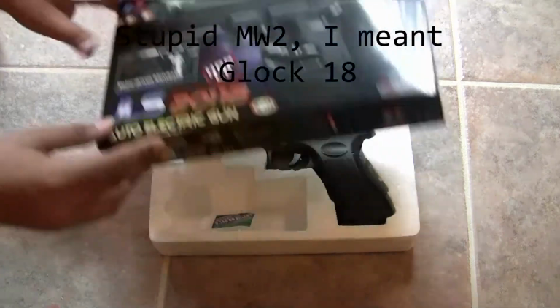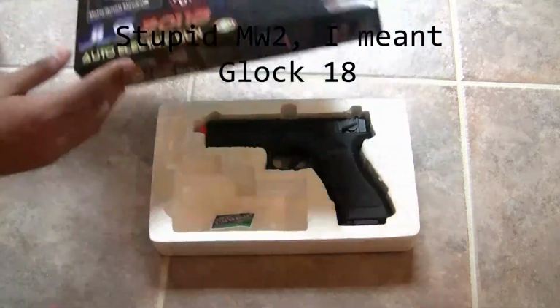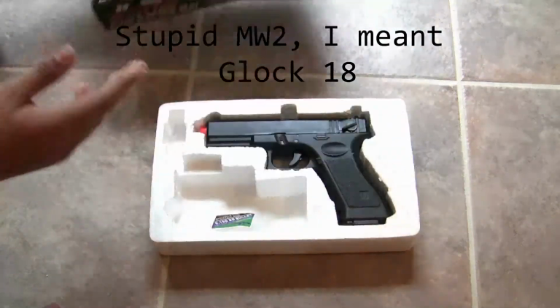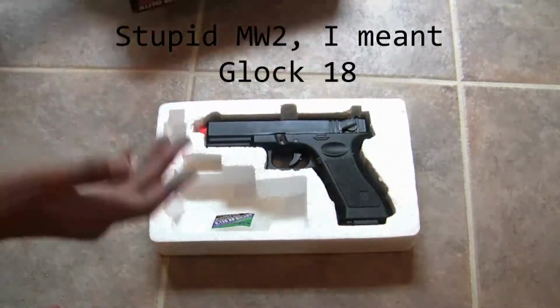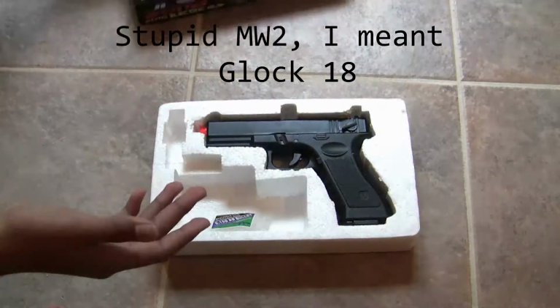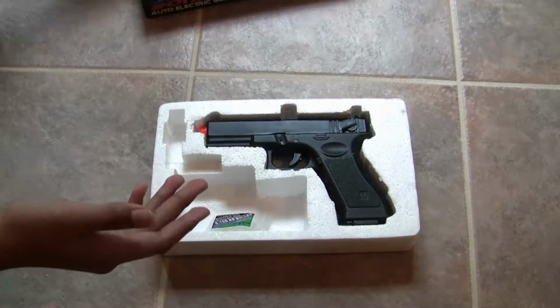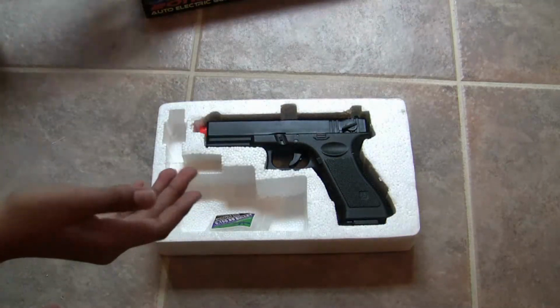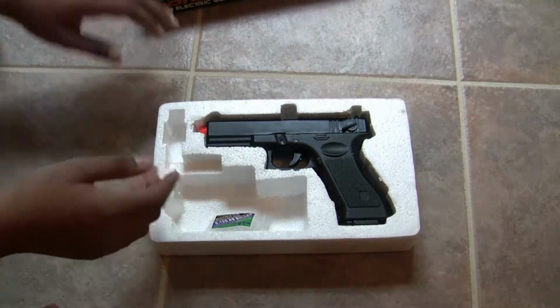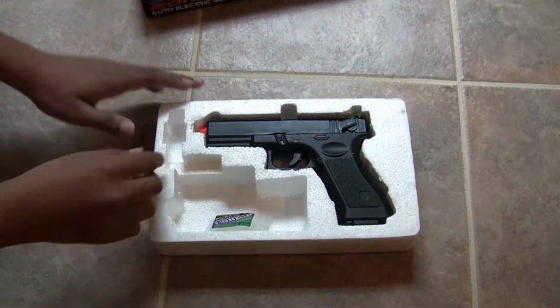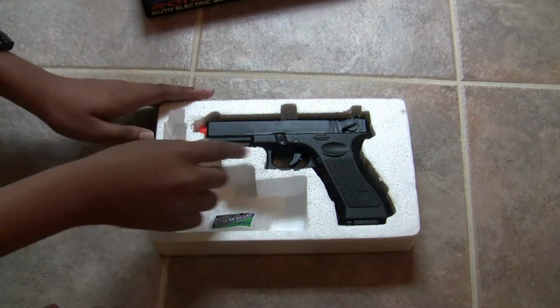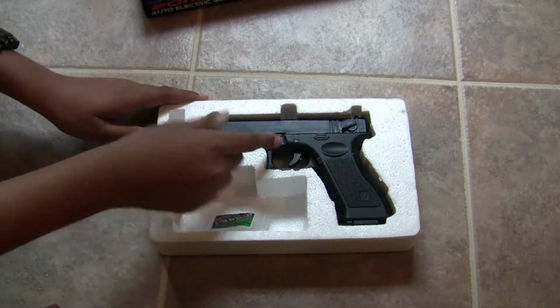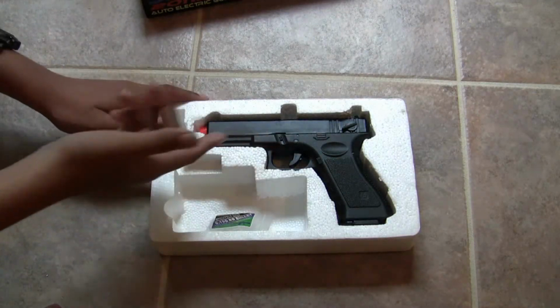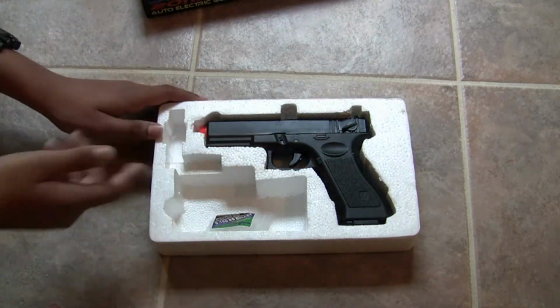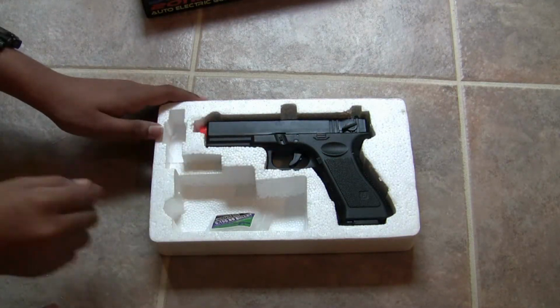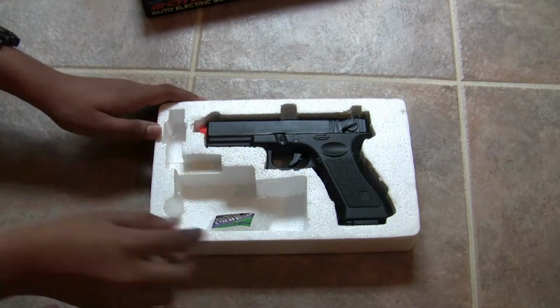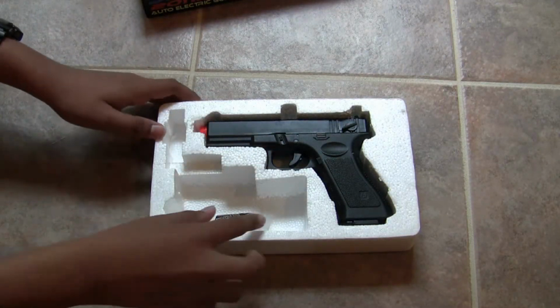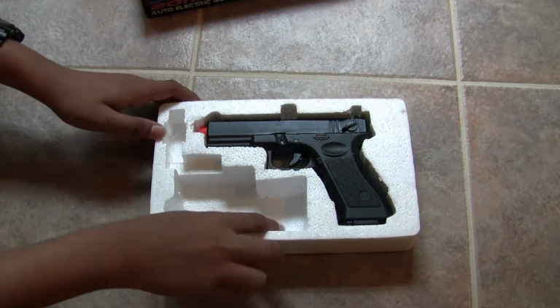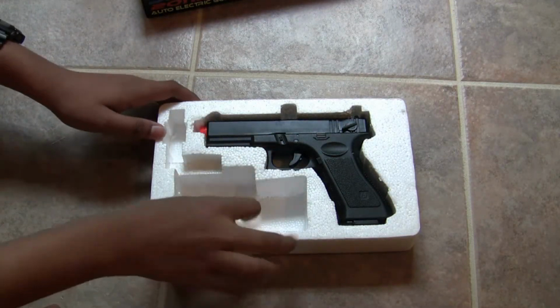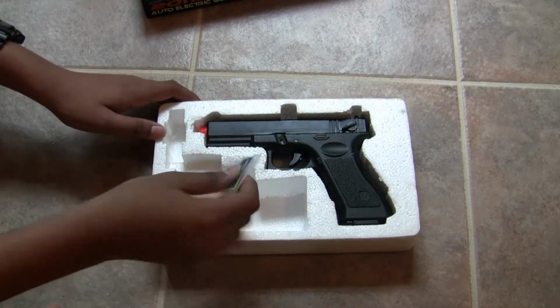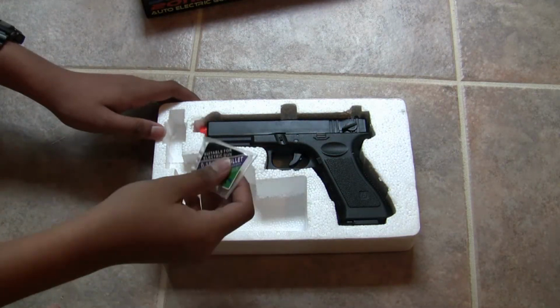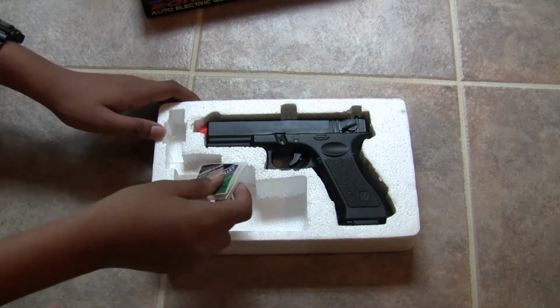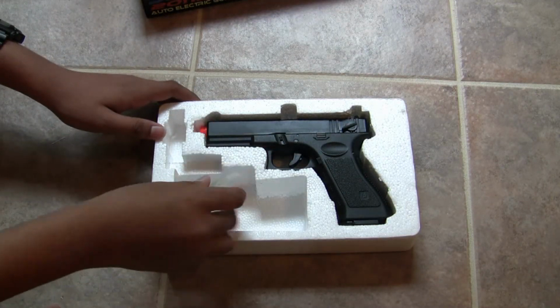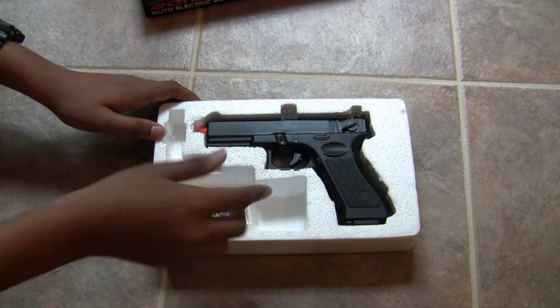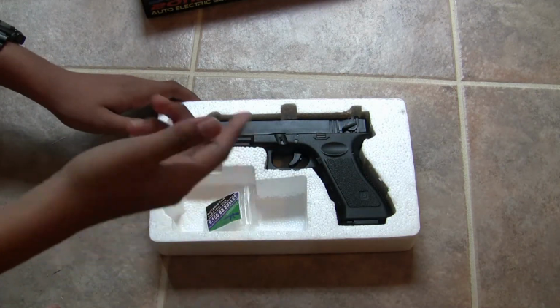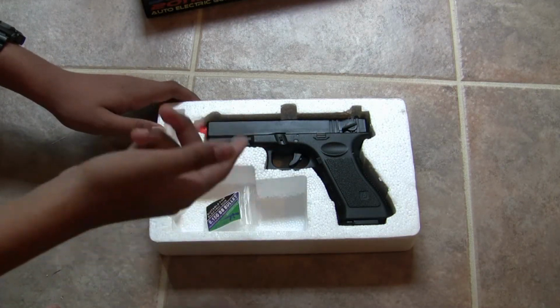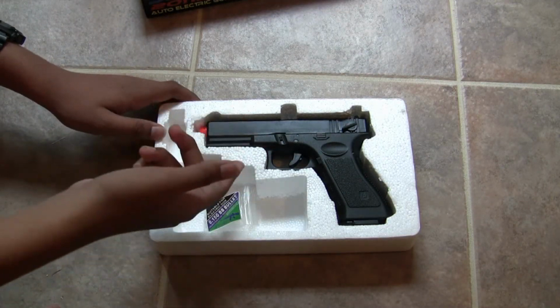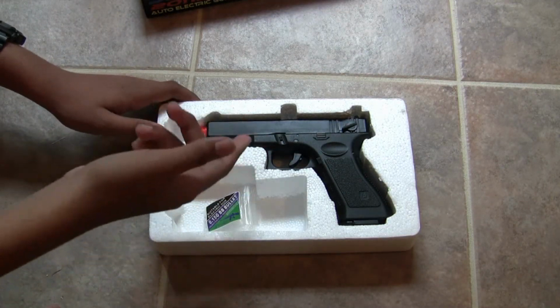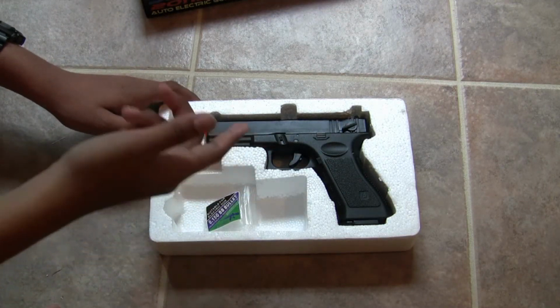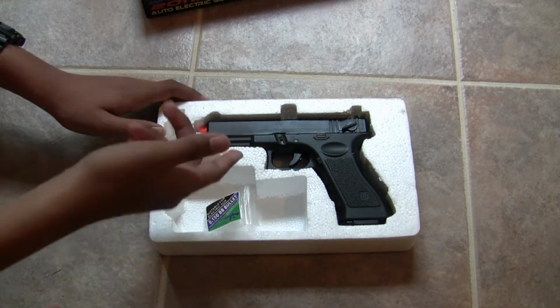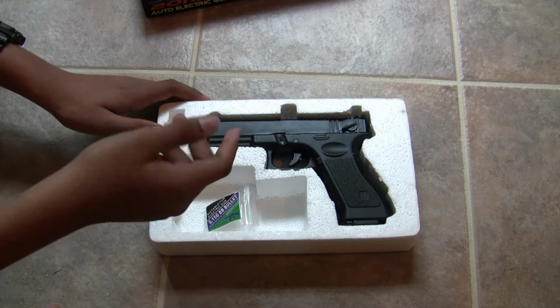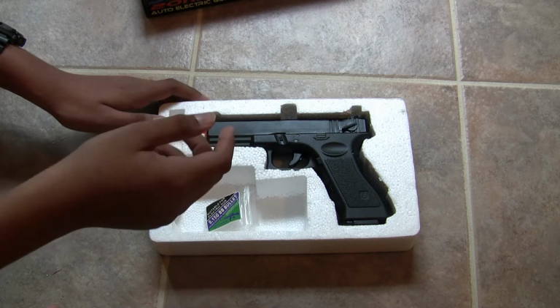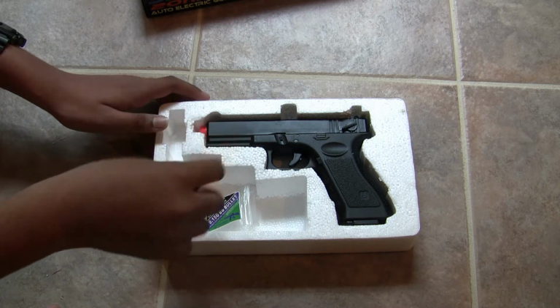Now when you first open up the box, you'll see the gun, a pack of cheap BBs and an unjamming rod right under it.